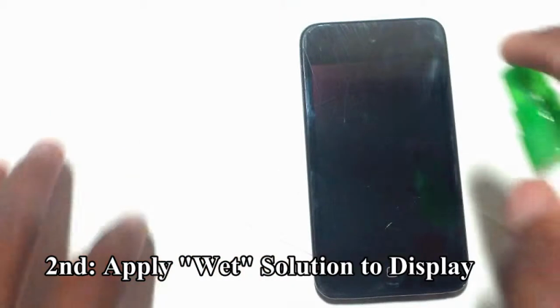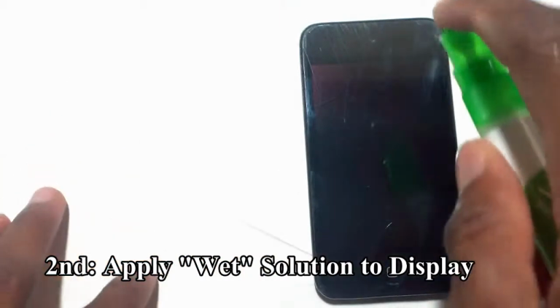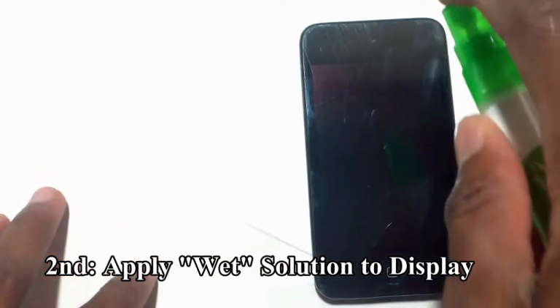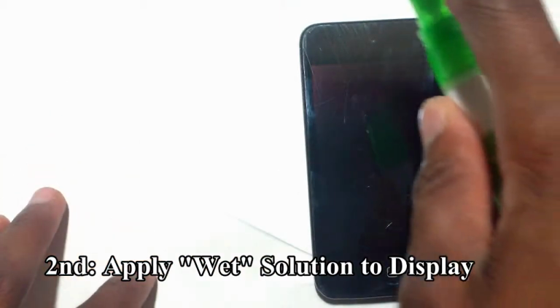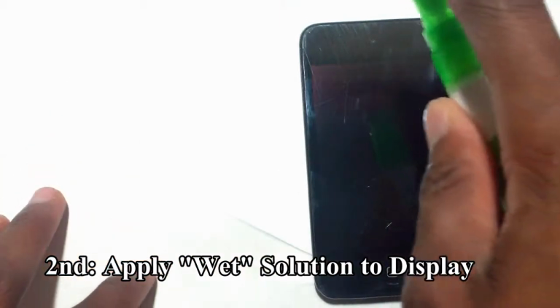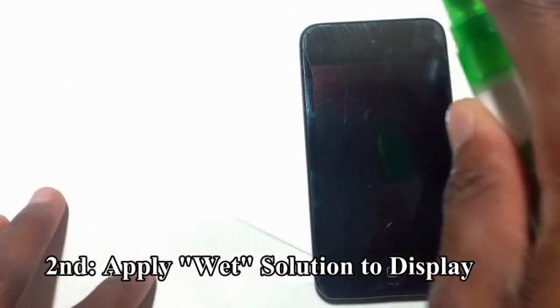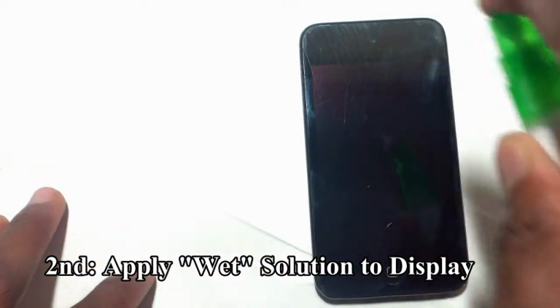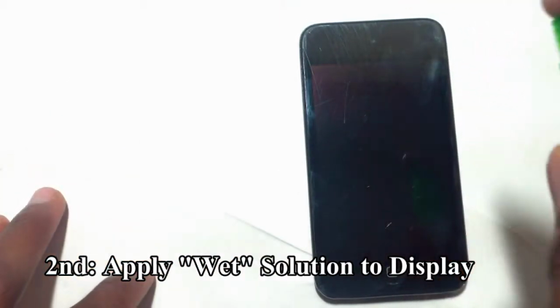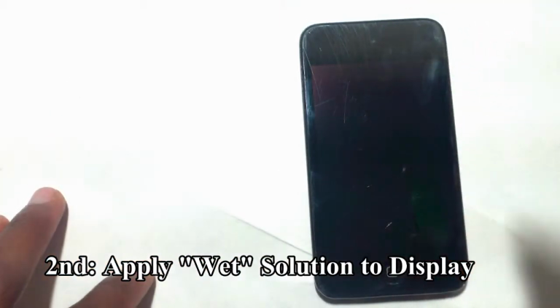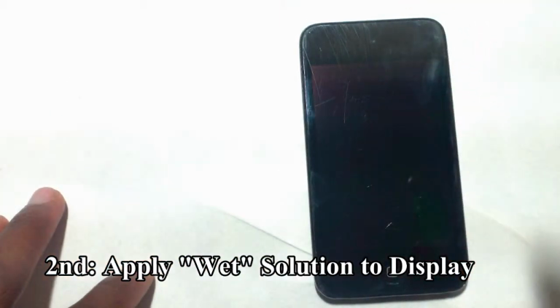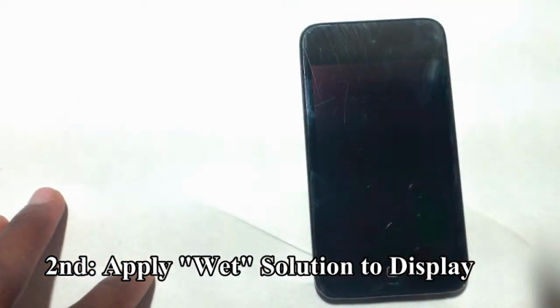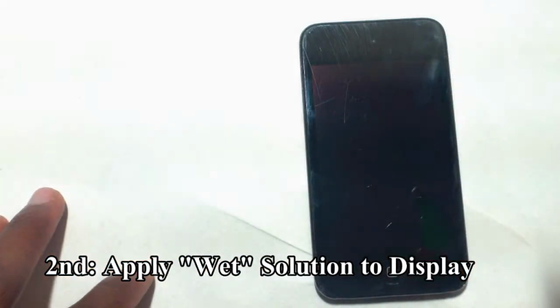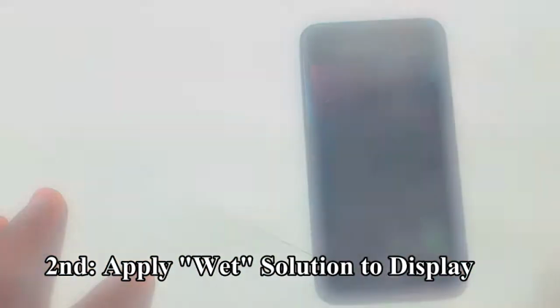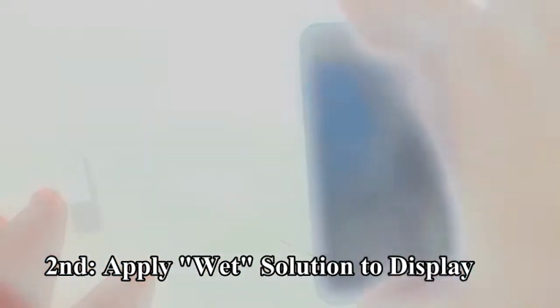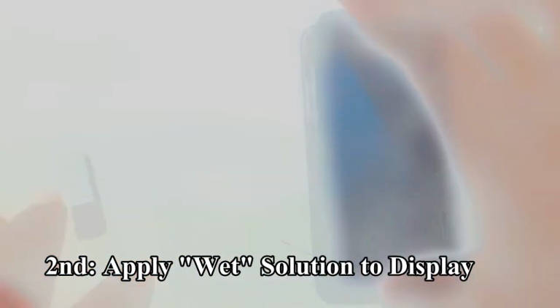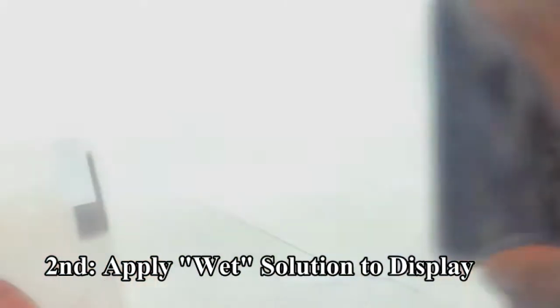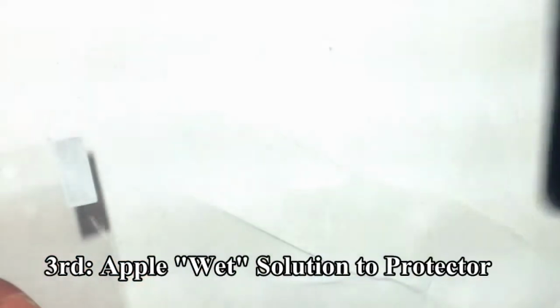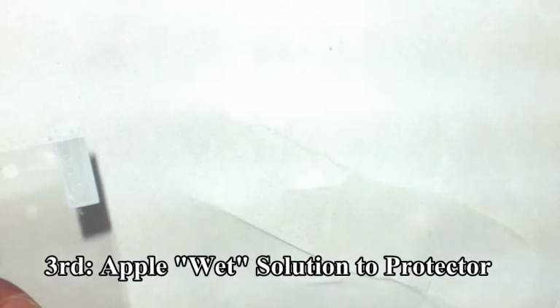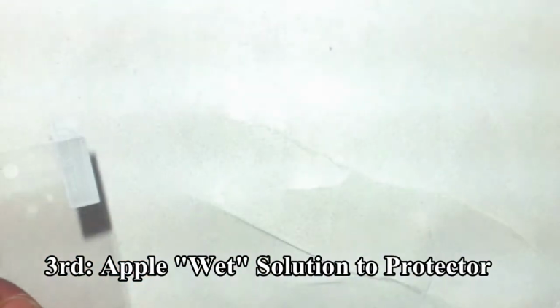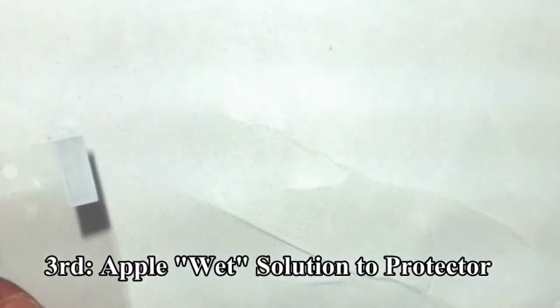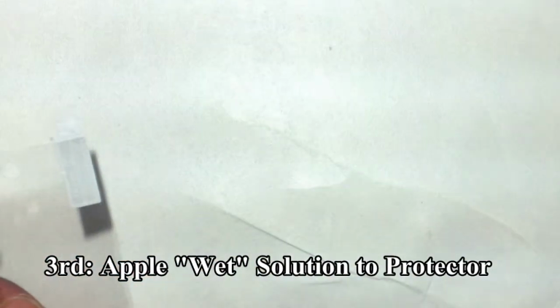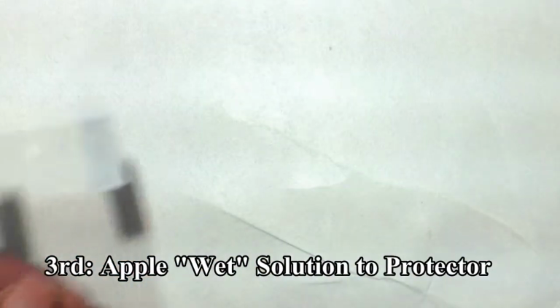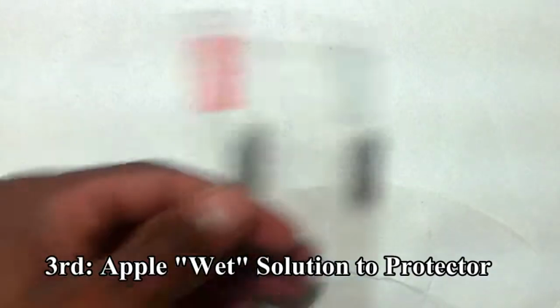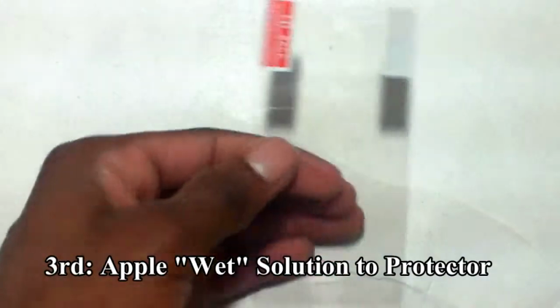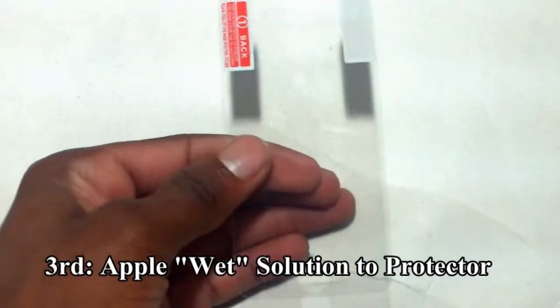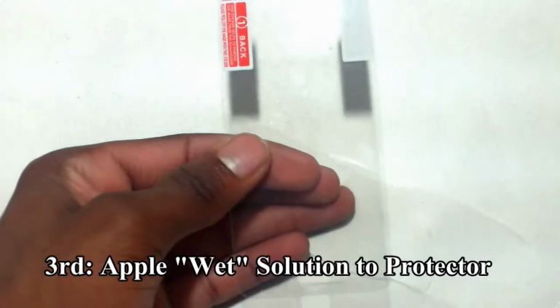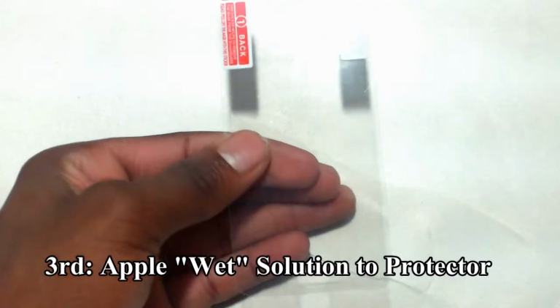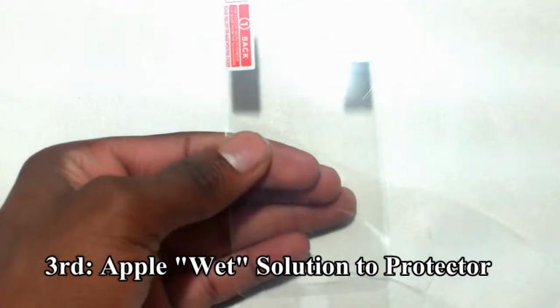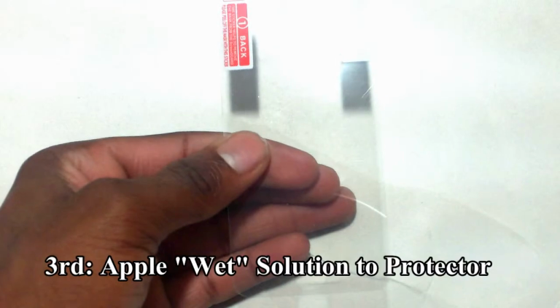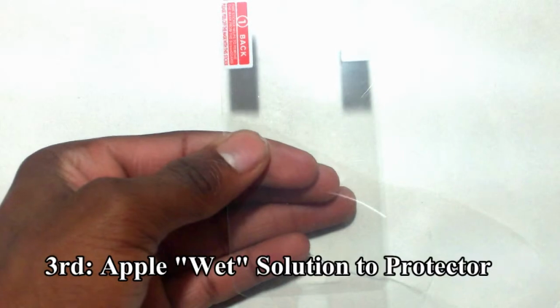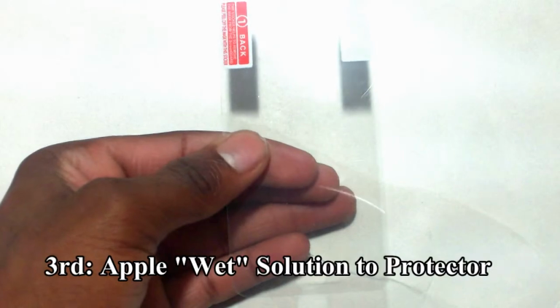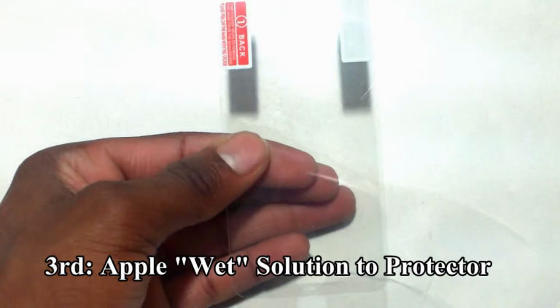So right here I have a container full of water and it will work just like that. Spray it. Now you will move your iPod Touch 4G to the side.